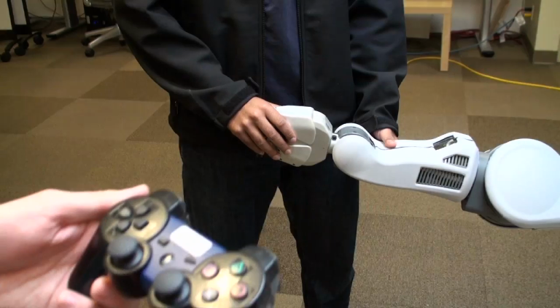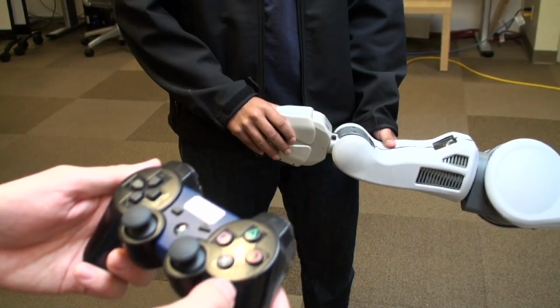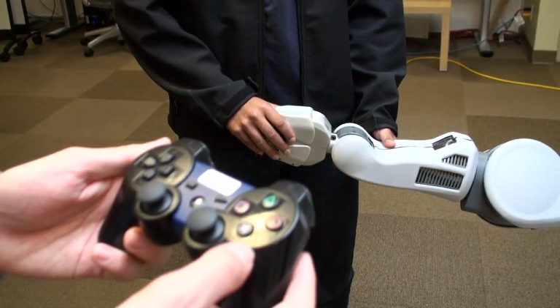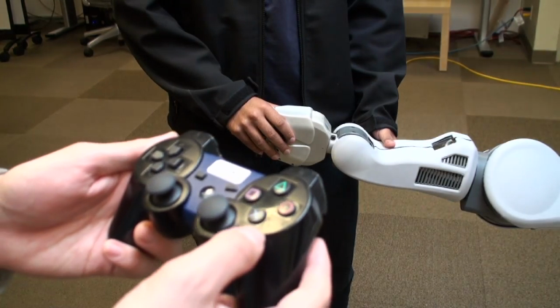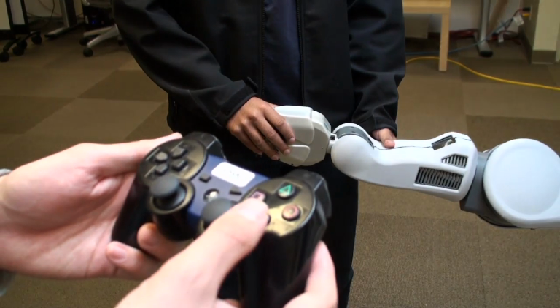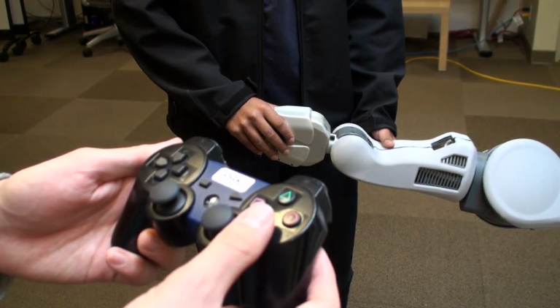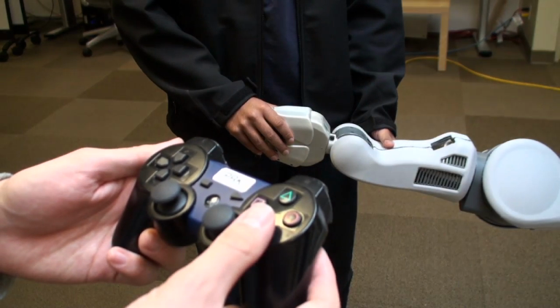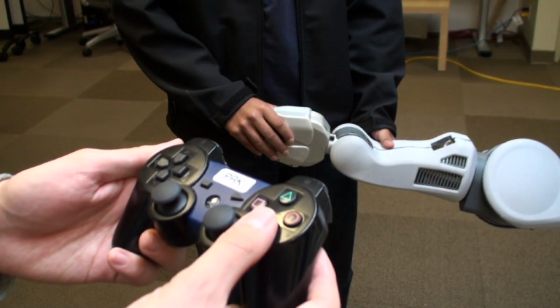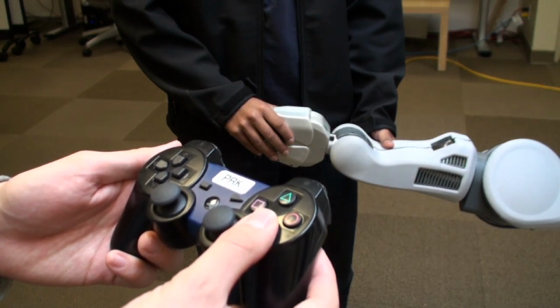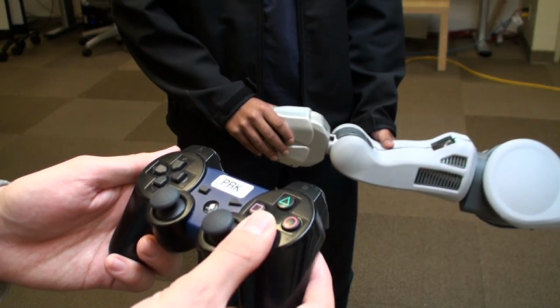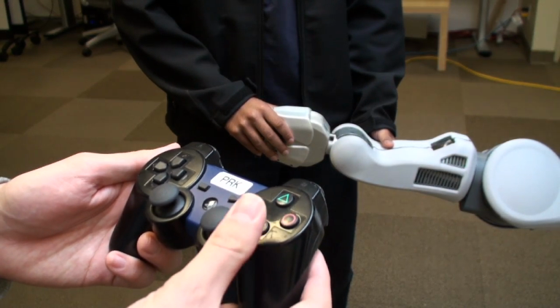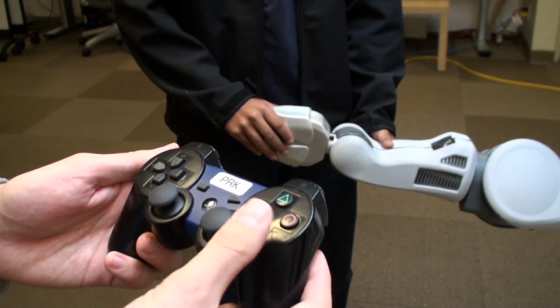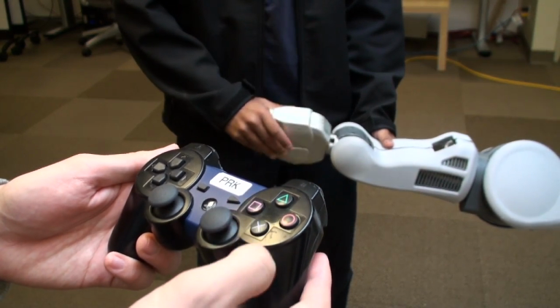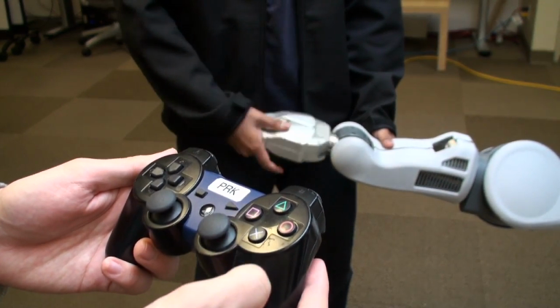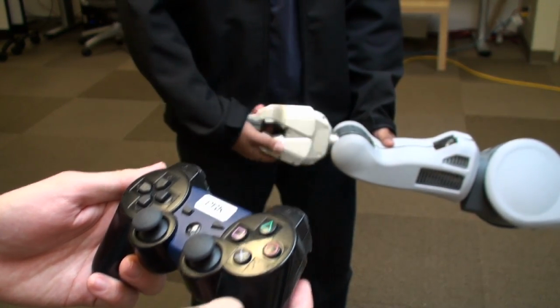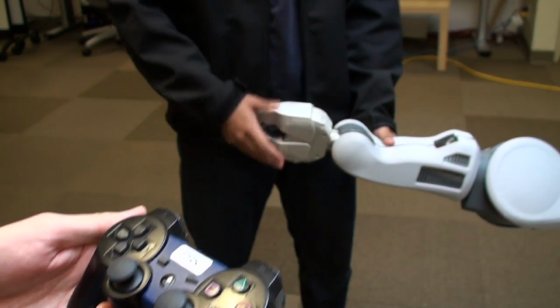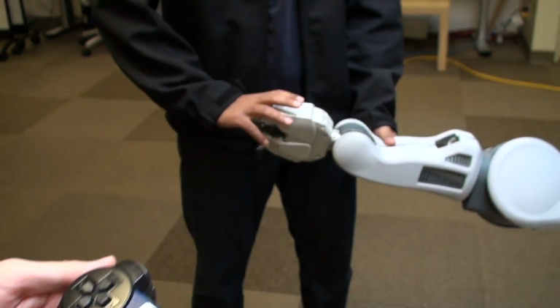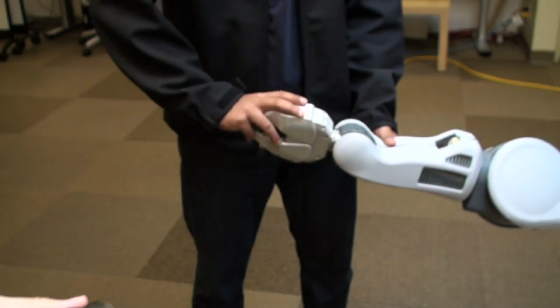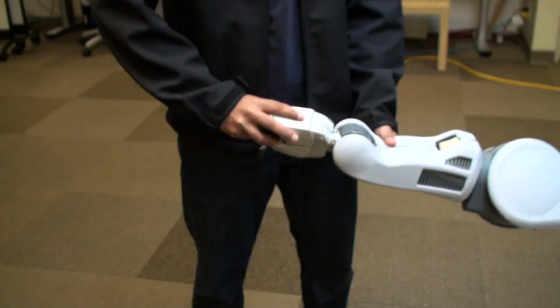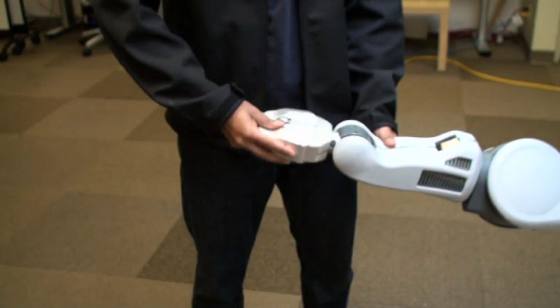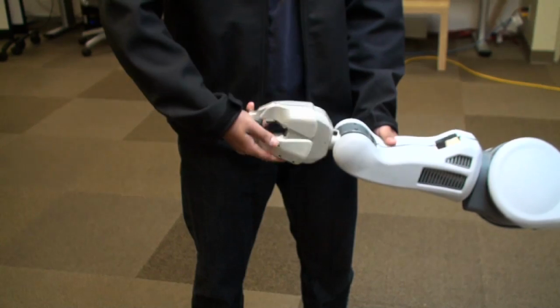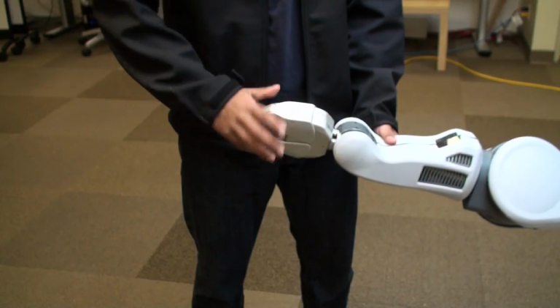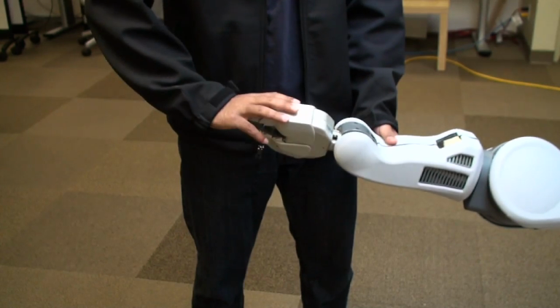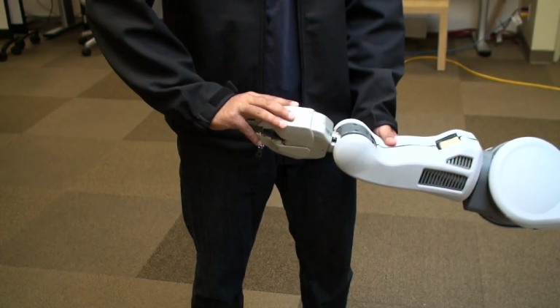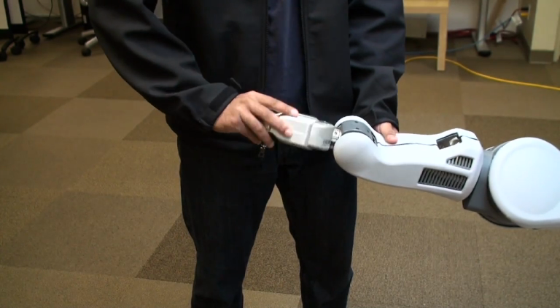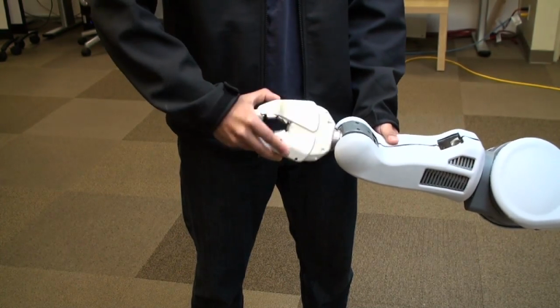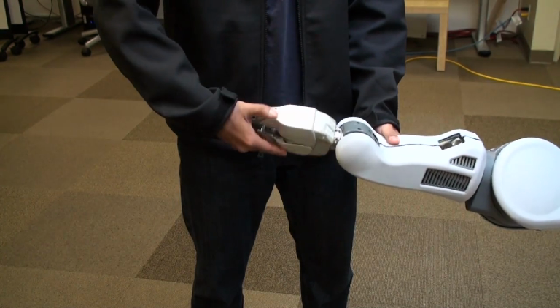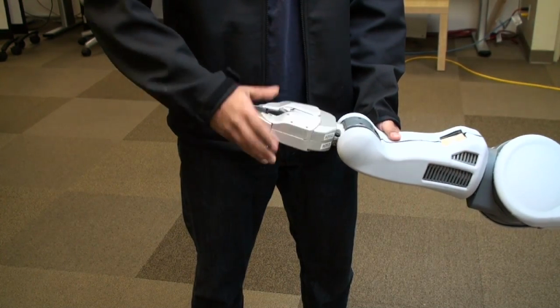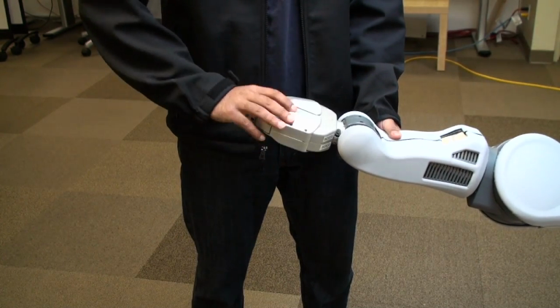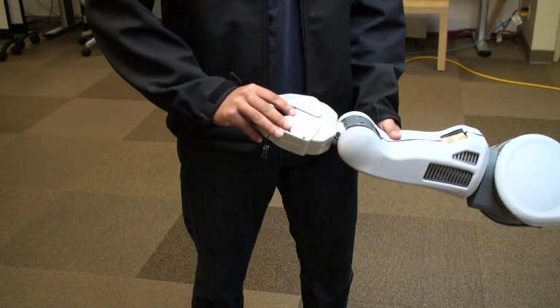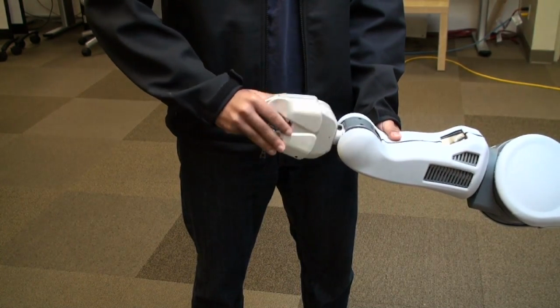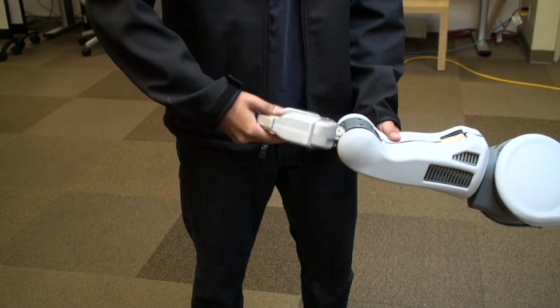By having a motor diagnostic tool, users of the PR2 can check for motor faults without the need to remove the motor and test them.